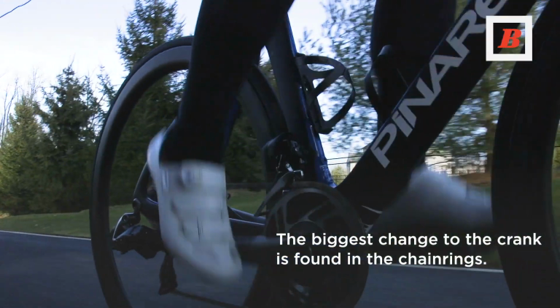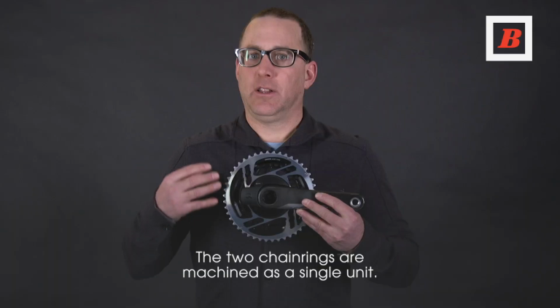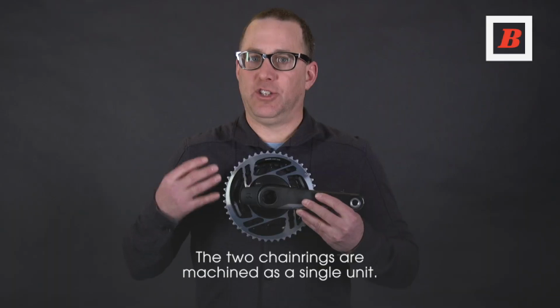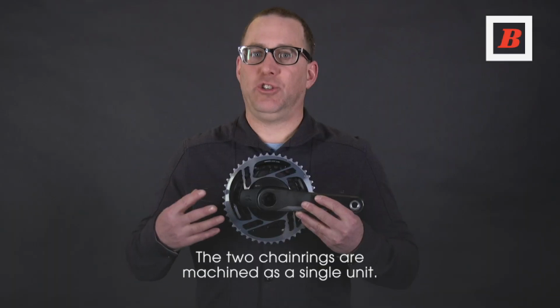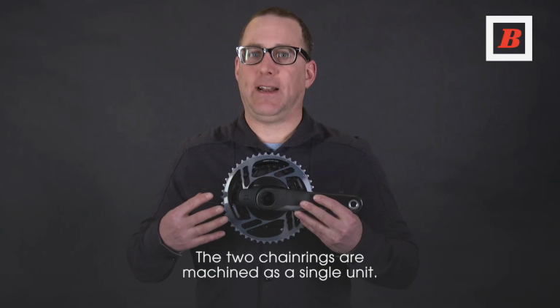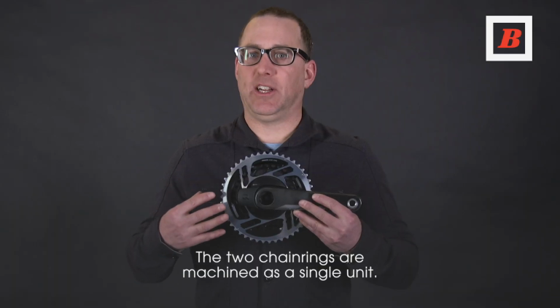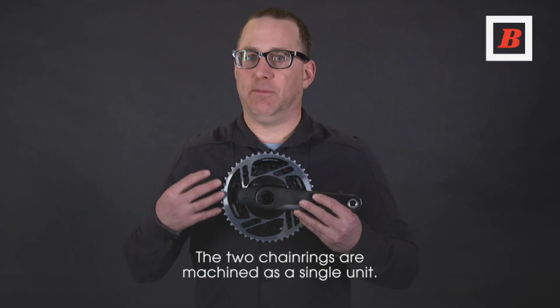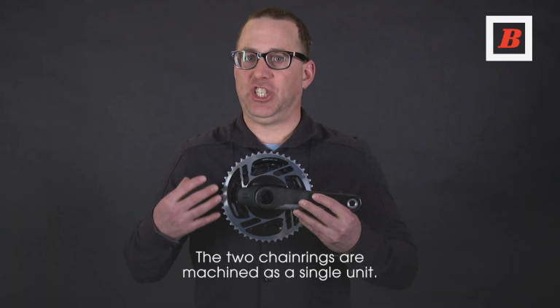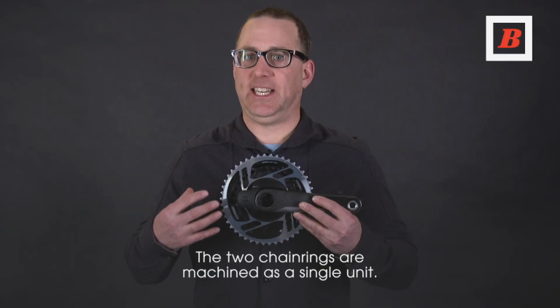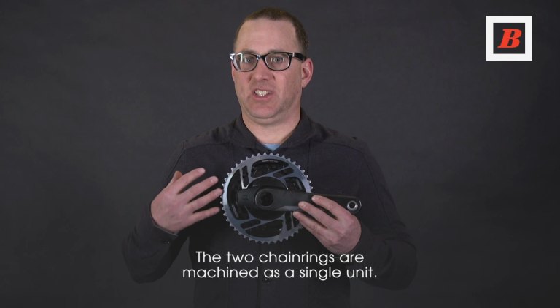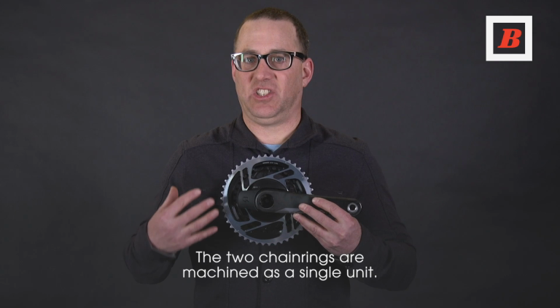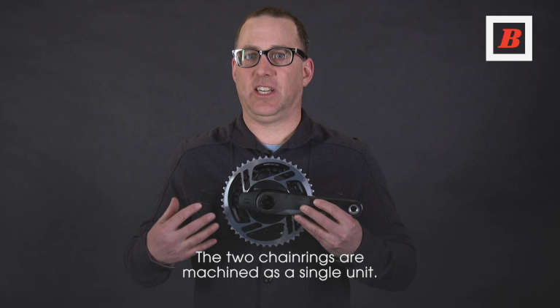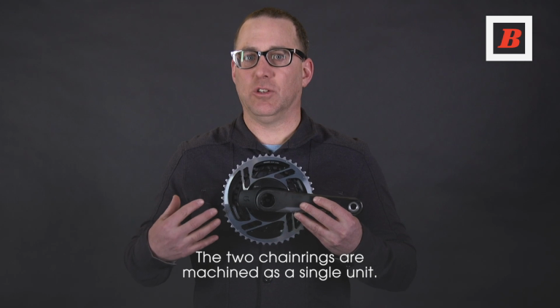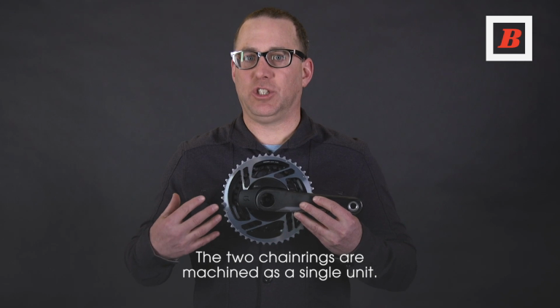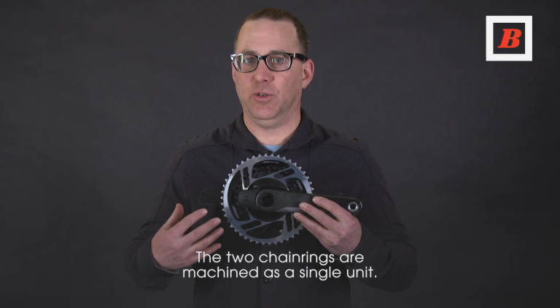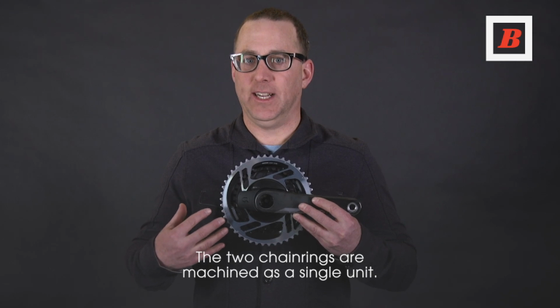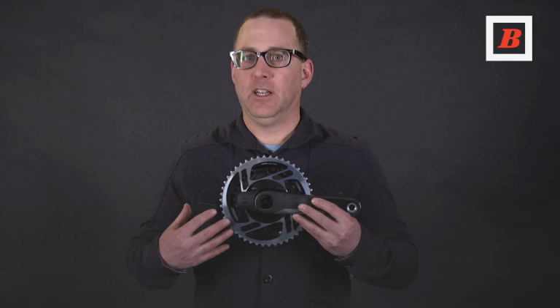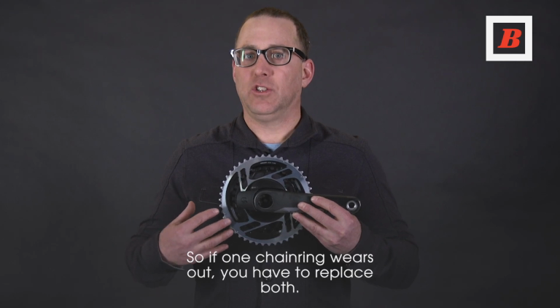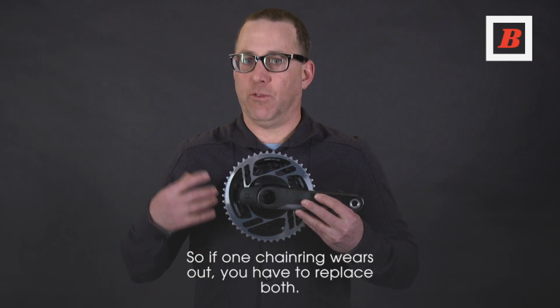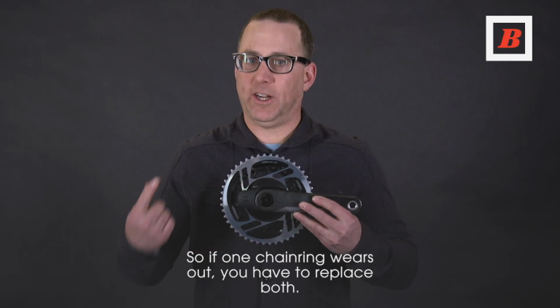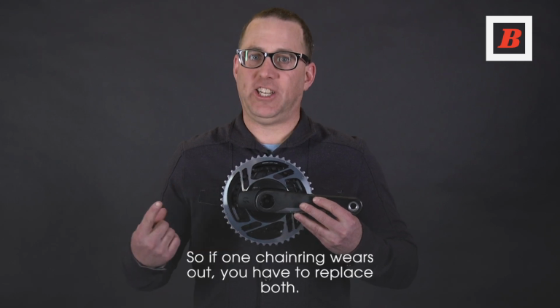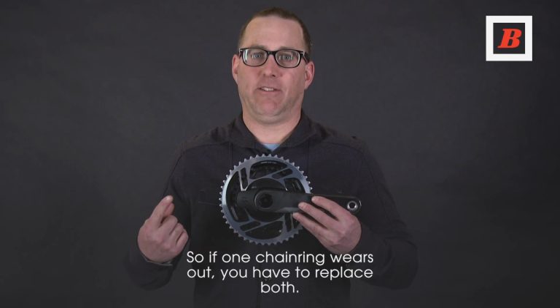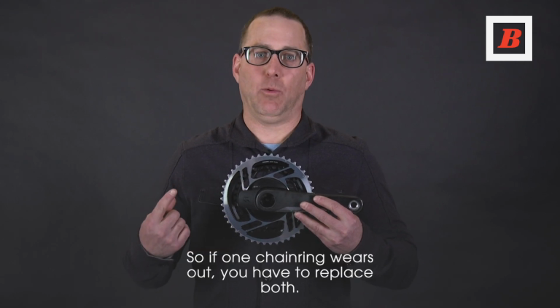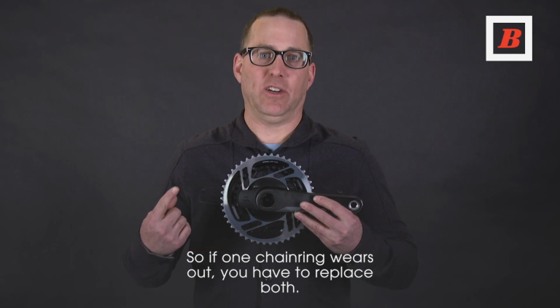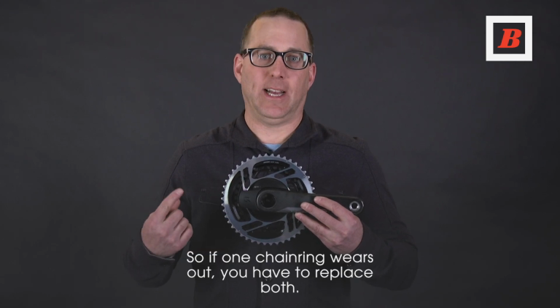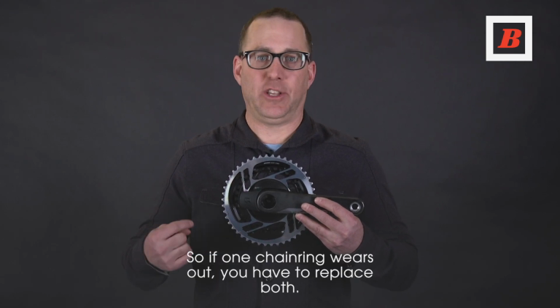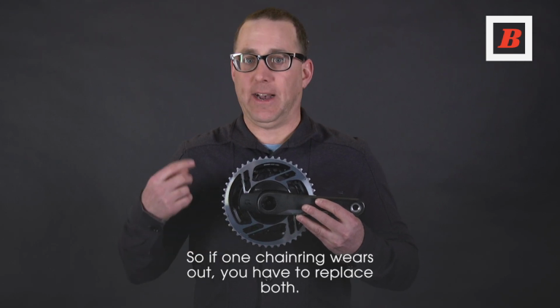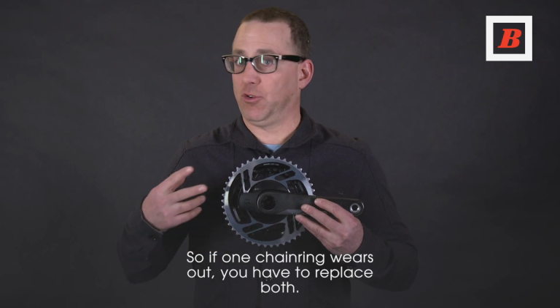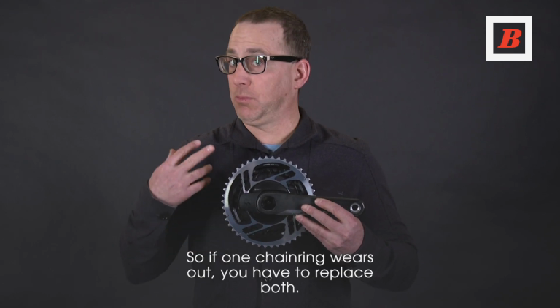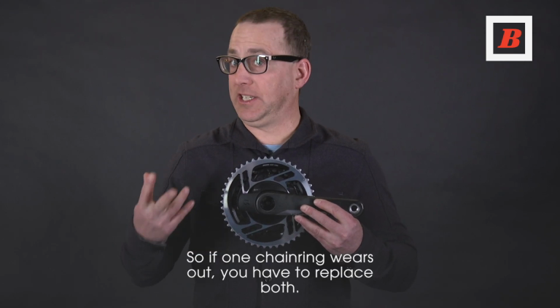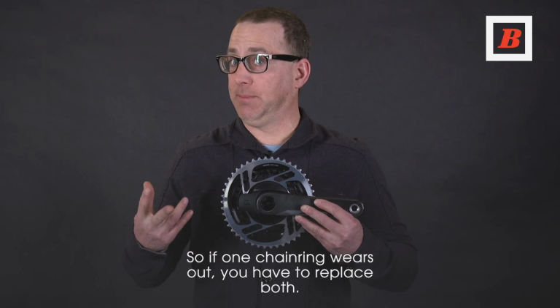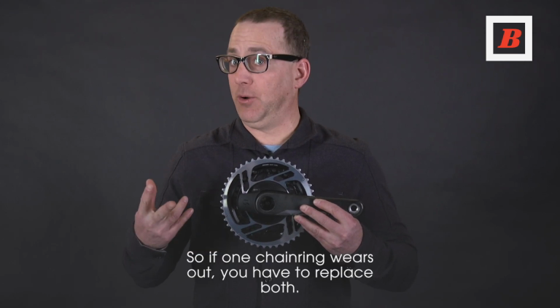The two chainrings are machined as a single unit, so if one chainring wears out, you have to replace both.